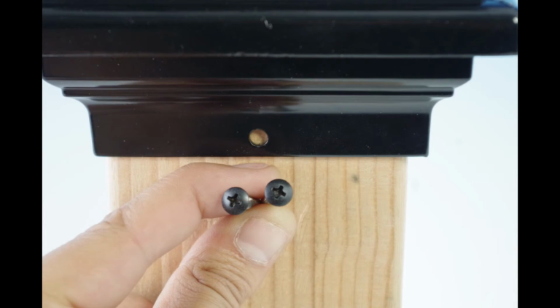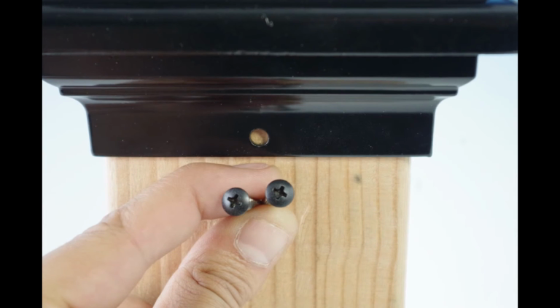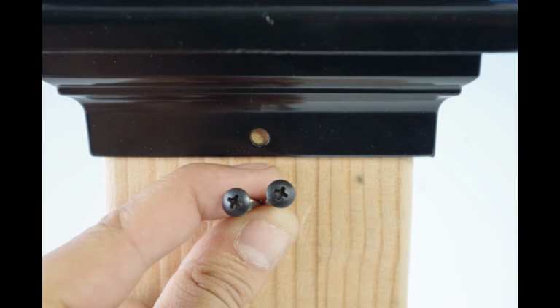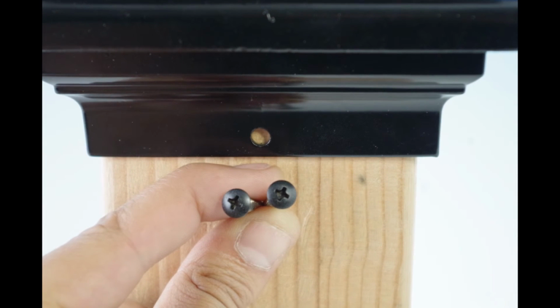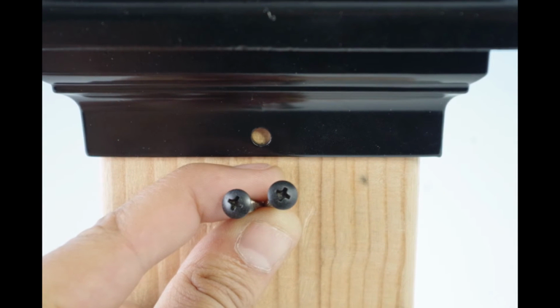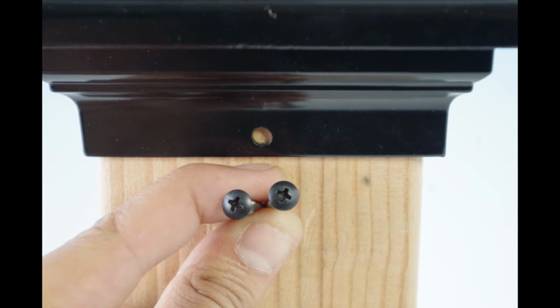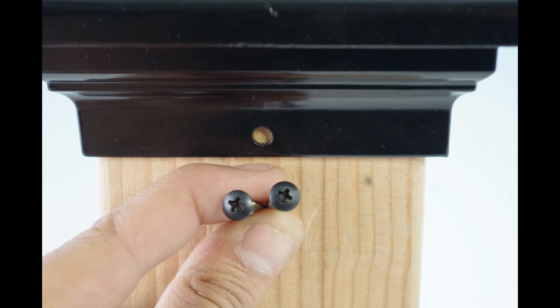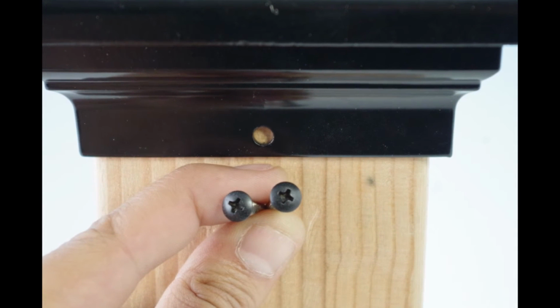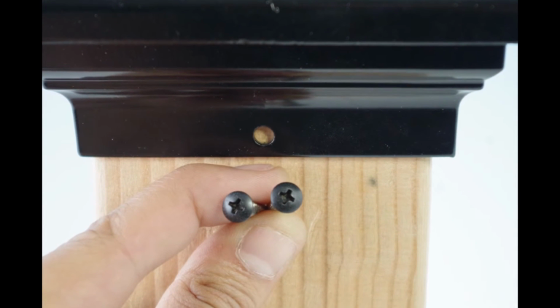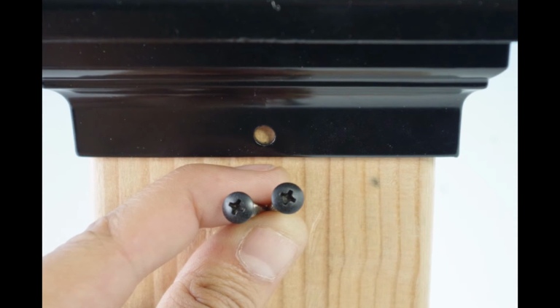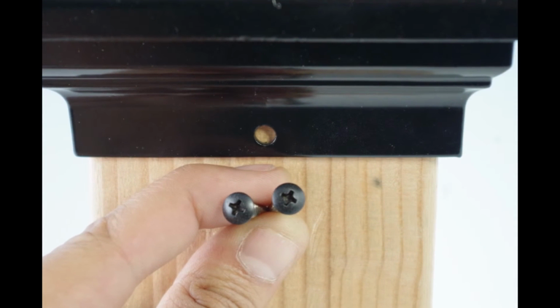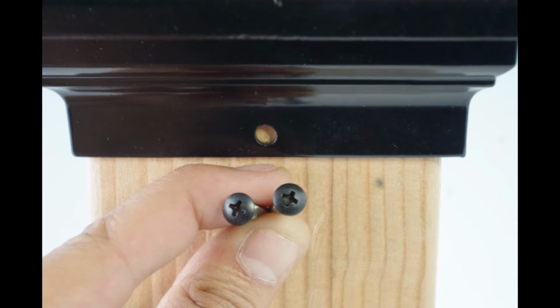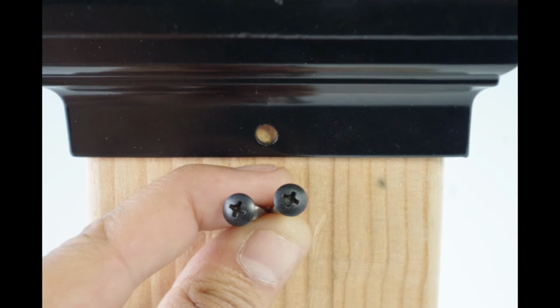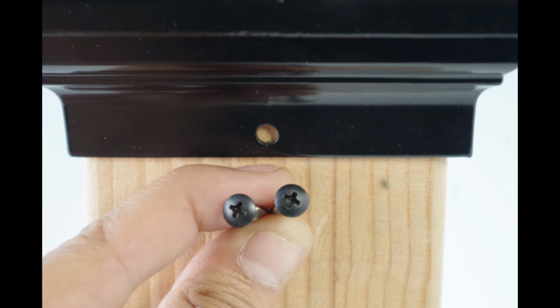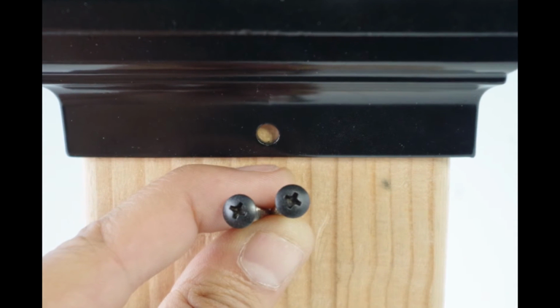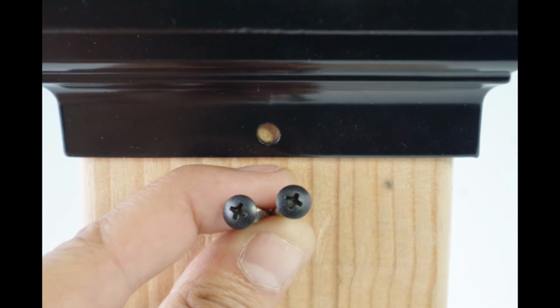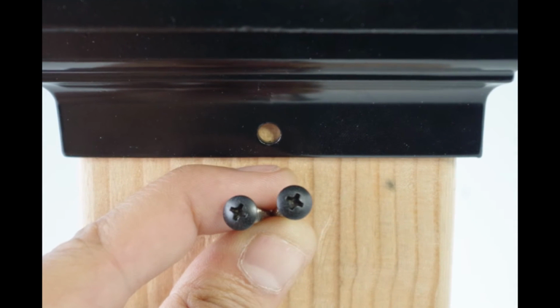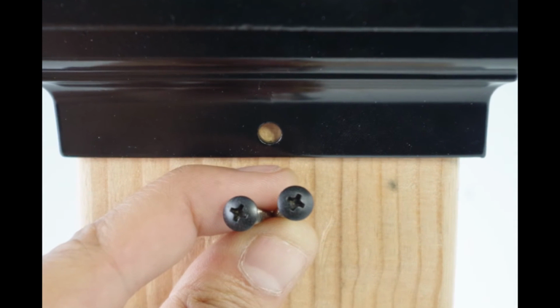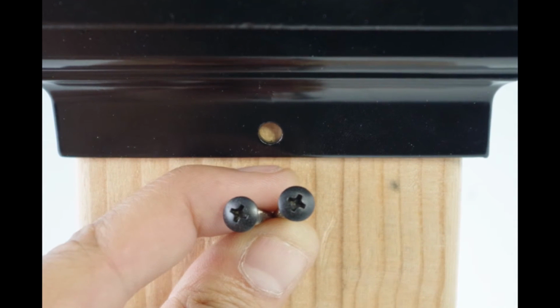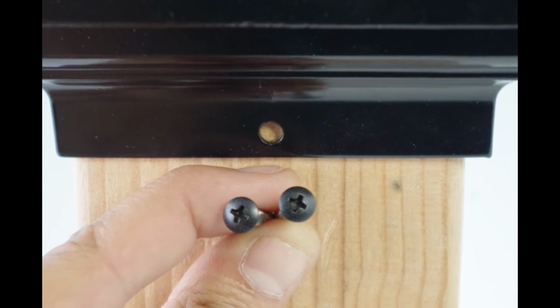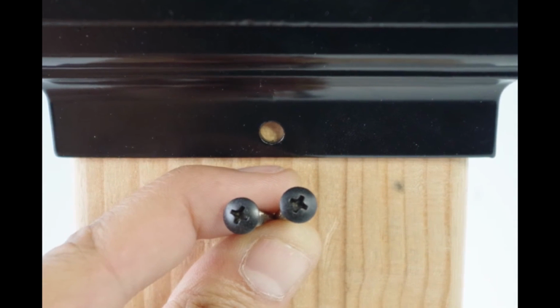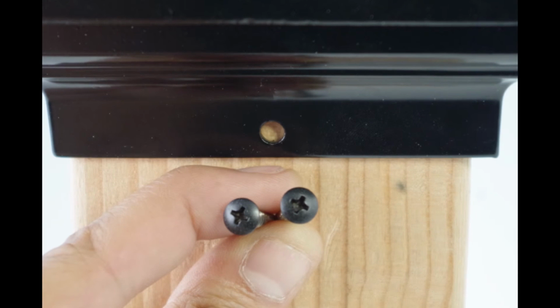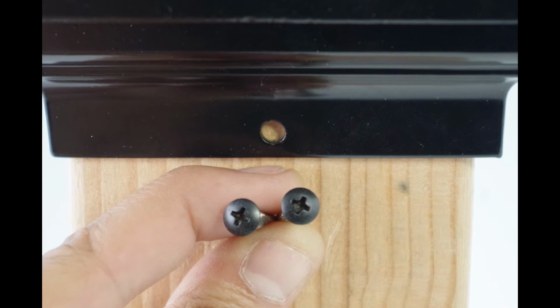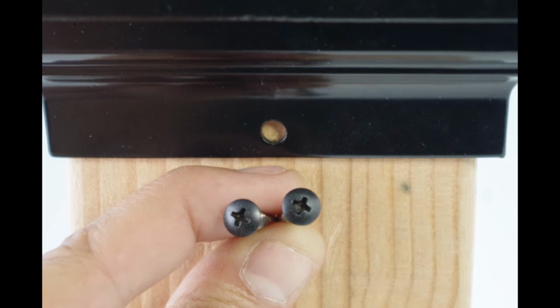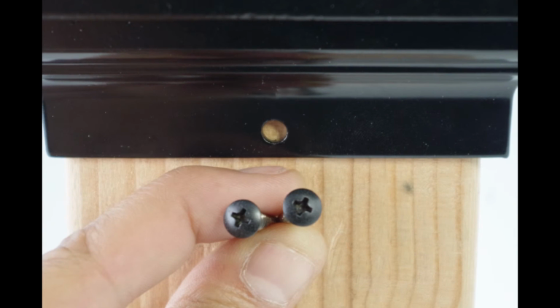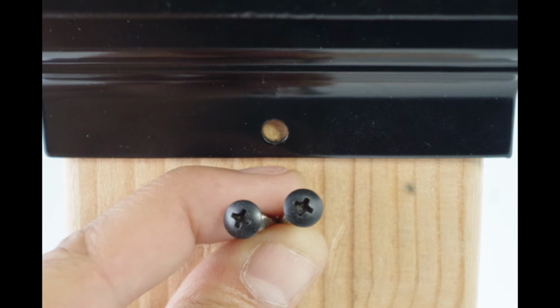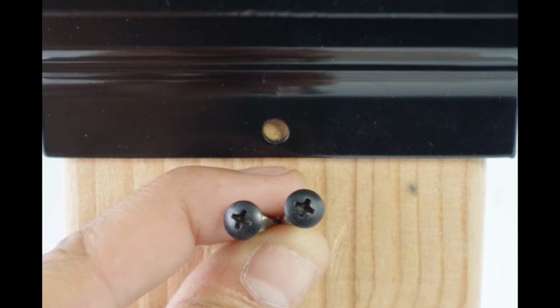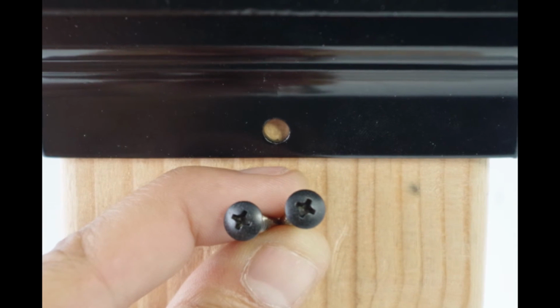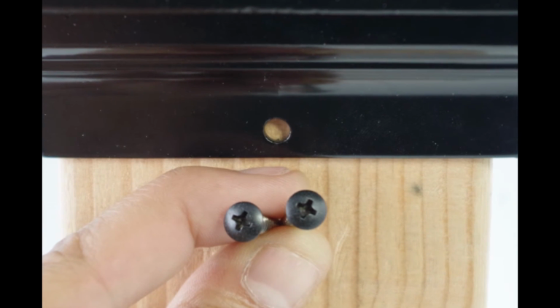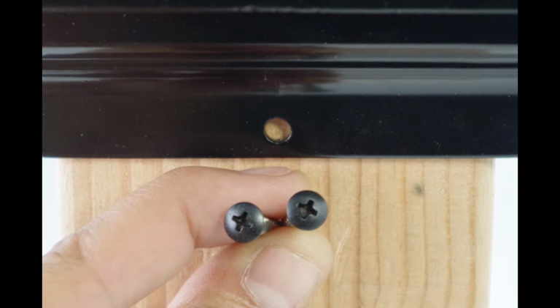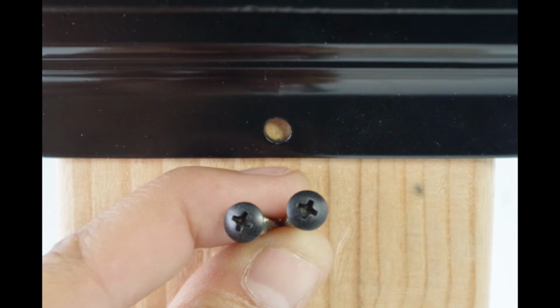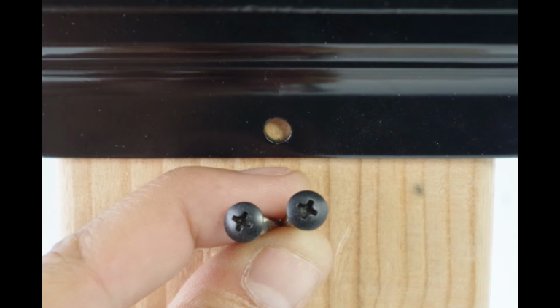Included with the Titan are two 1 inch color match screws that you will use to connect the post cap to the post.